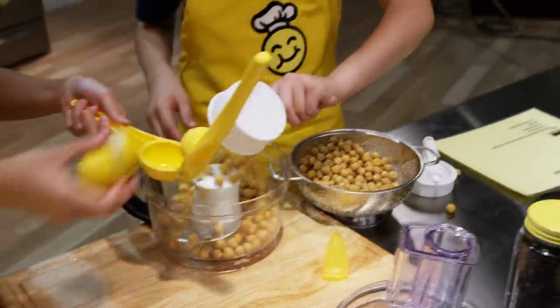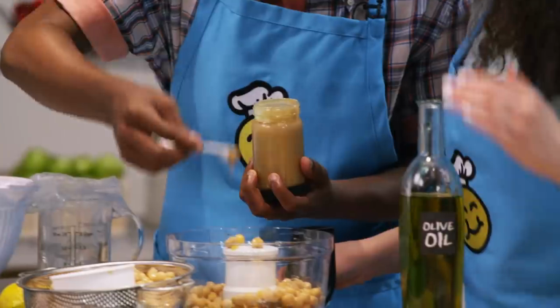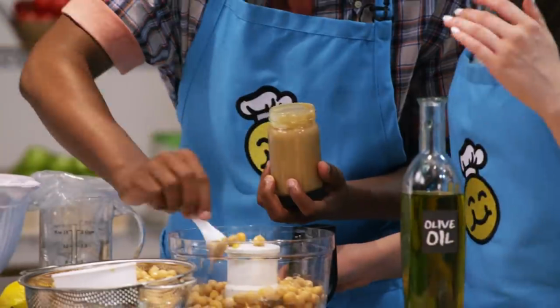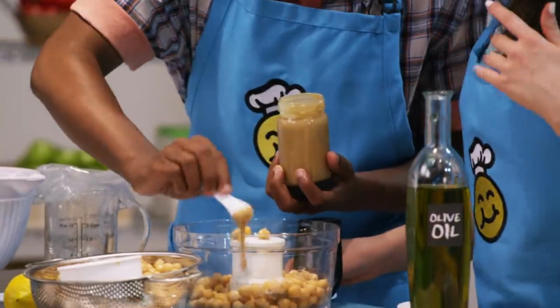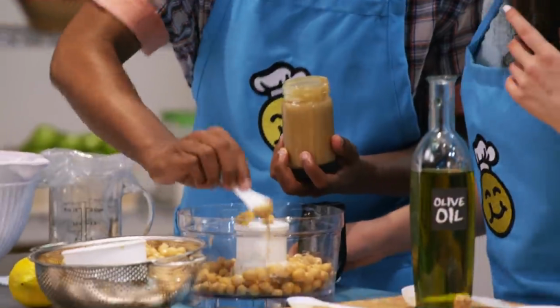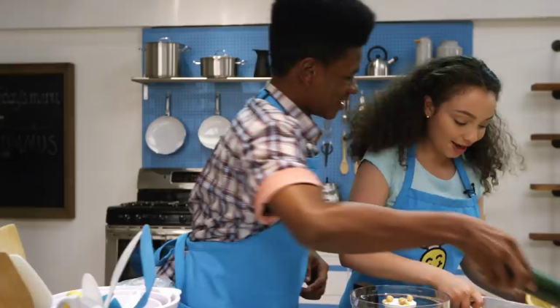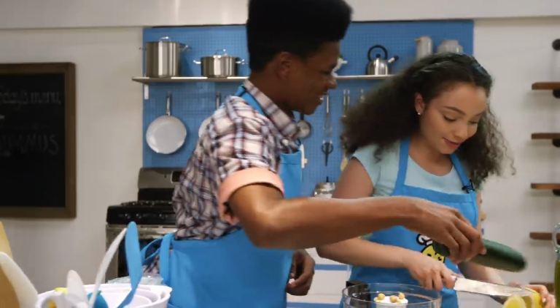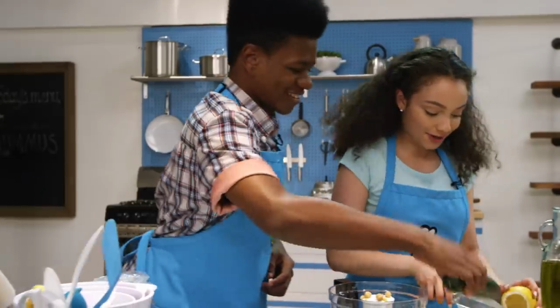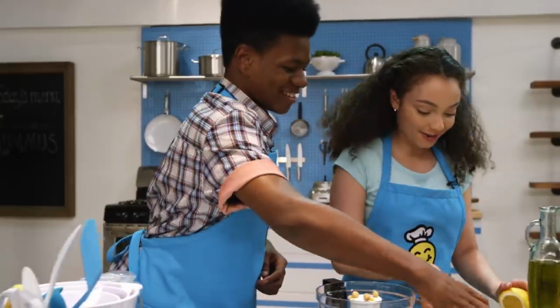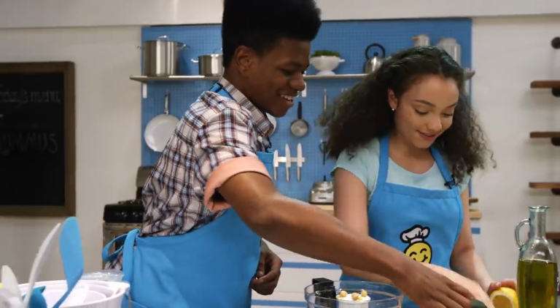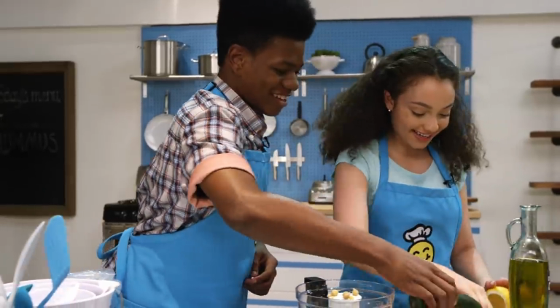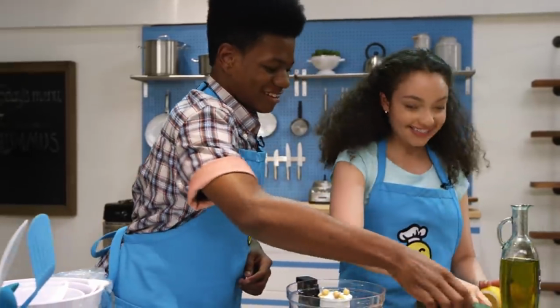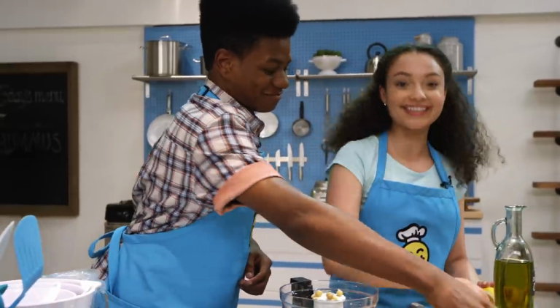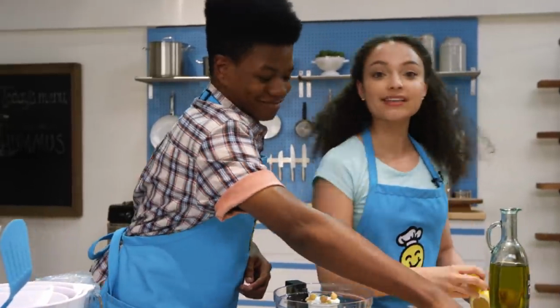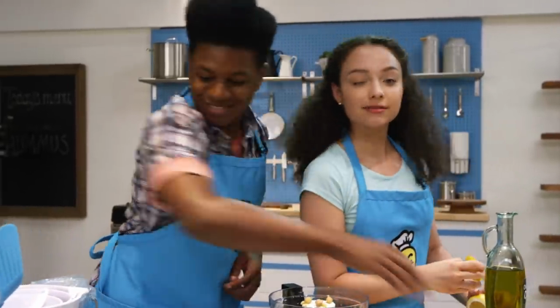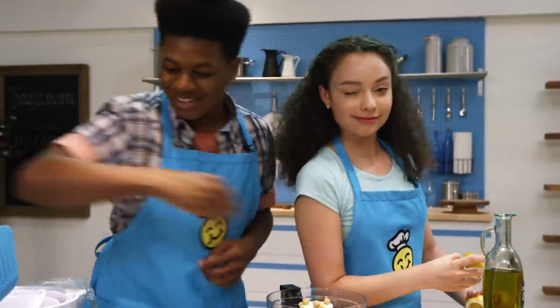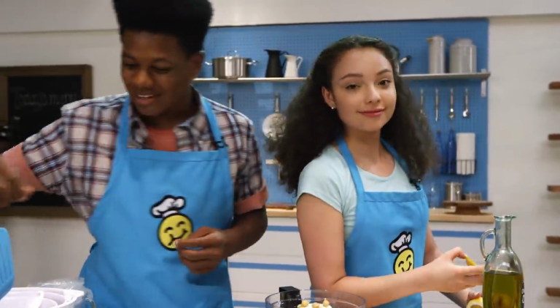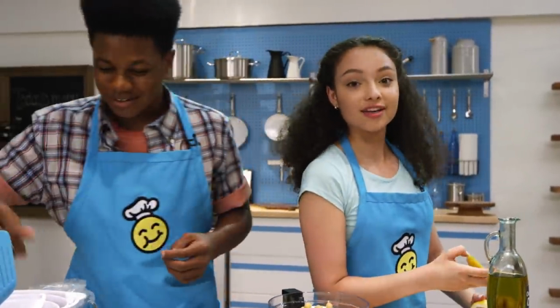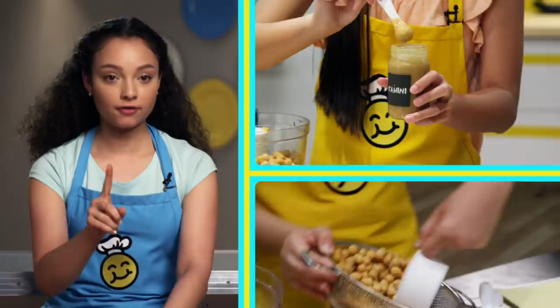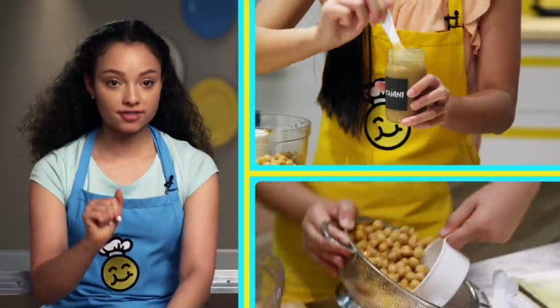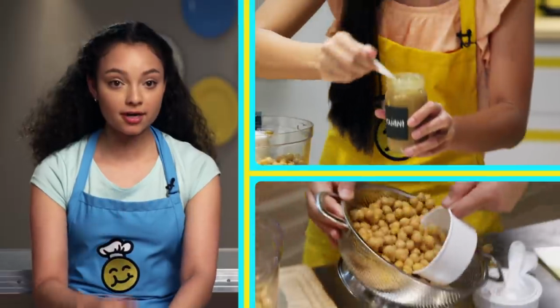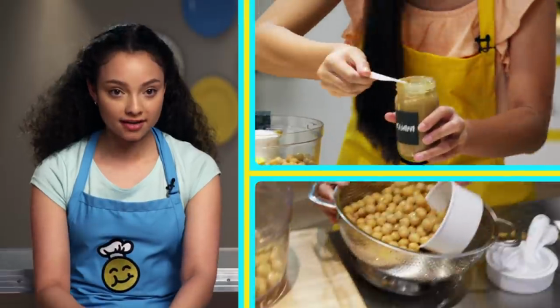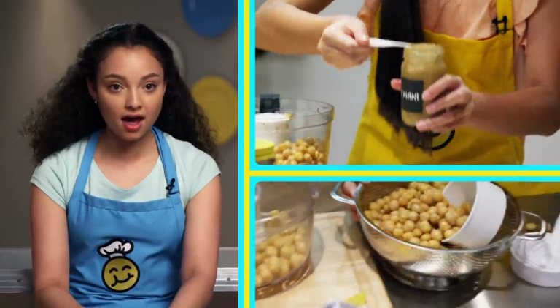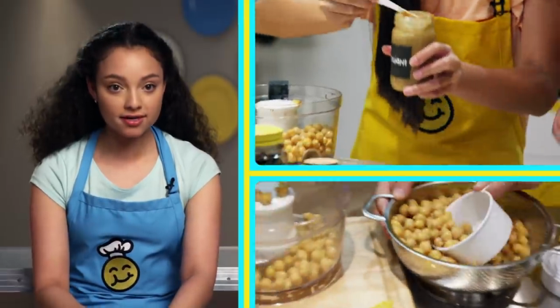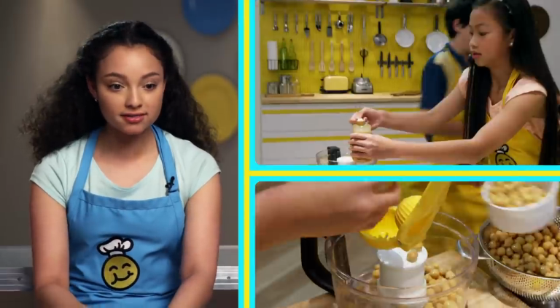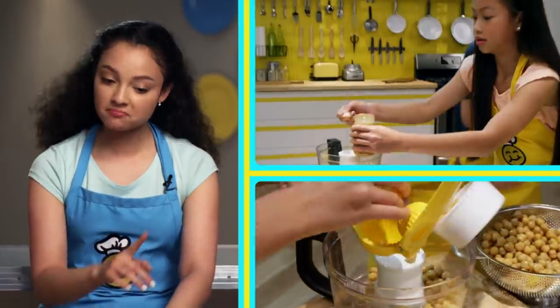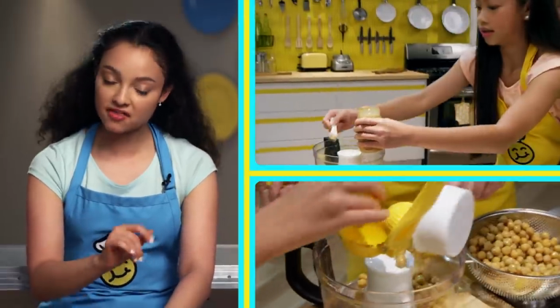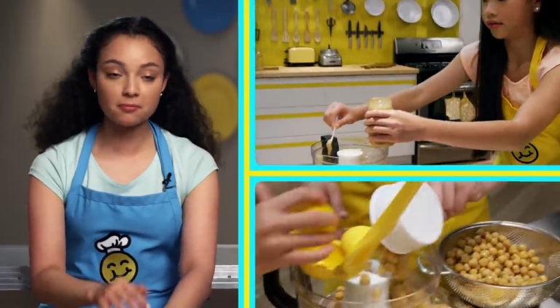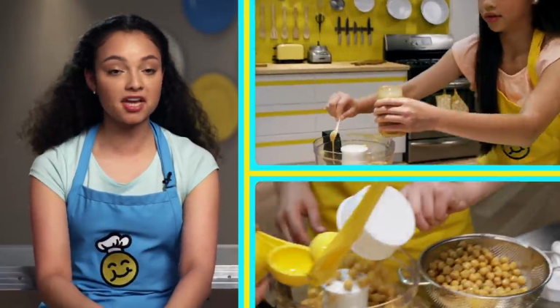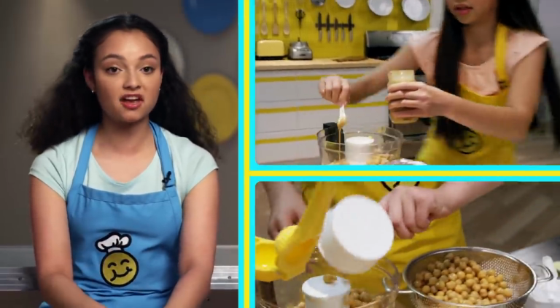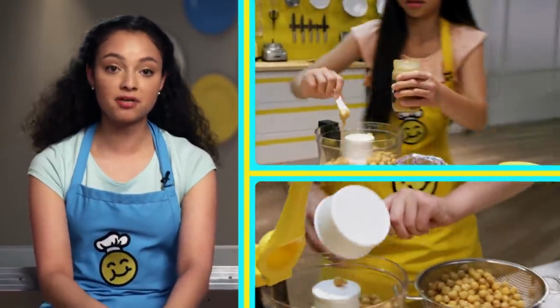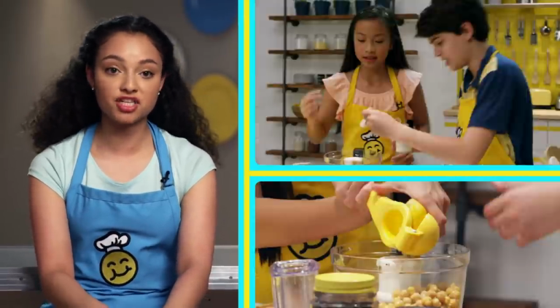This is so fun. I almost don't care if I win. I do. First, I'm going to eat the hummus, and then I'm going to eat the competition. Nom nom nom nom nom.